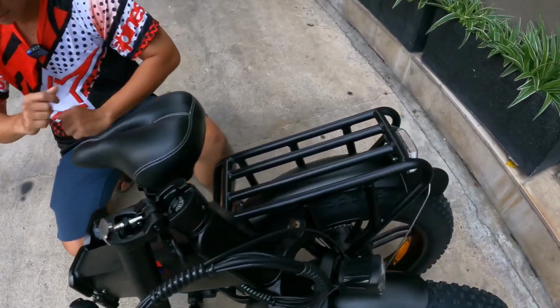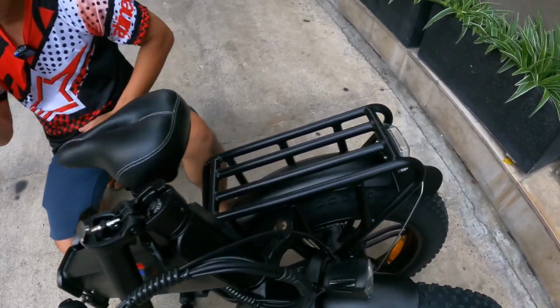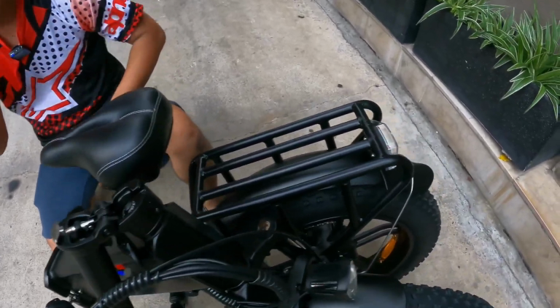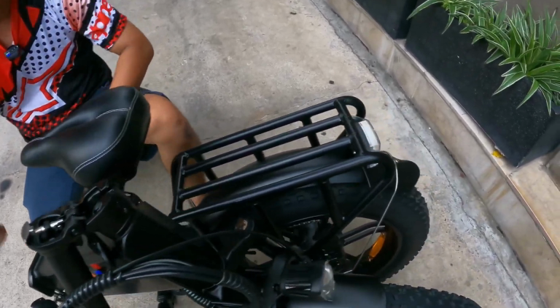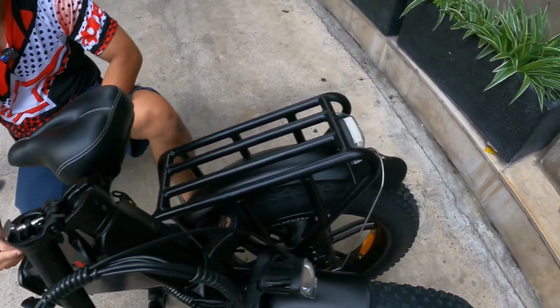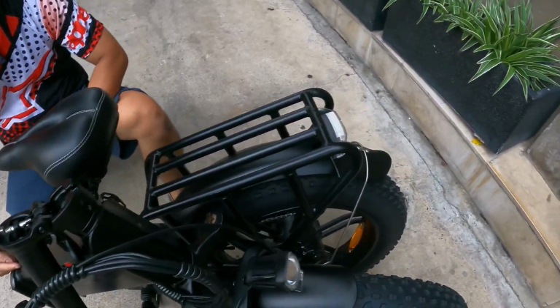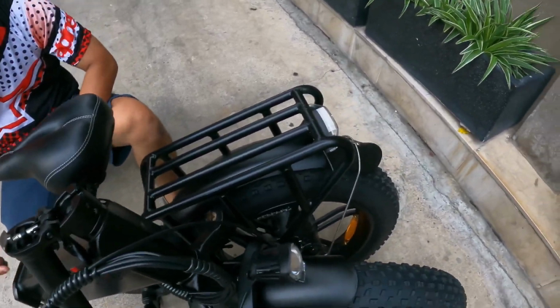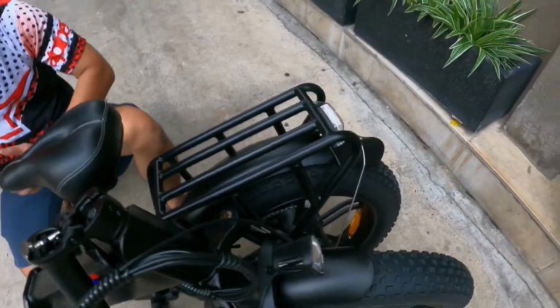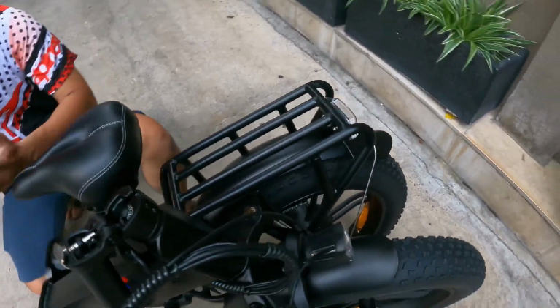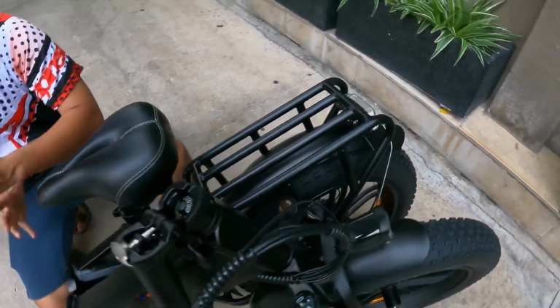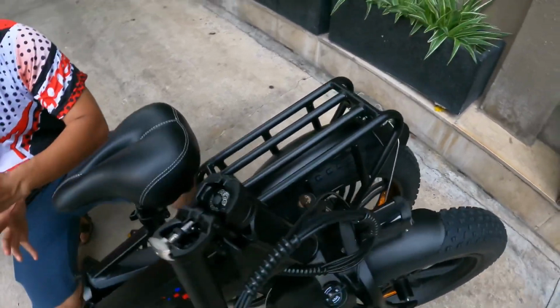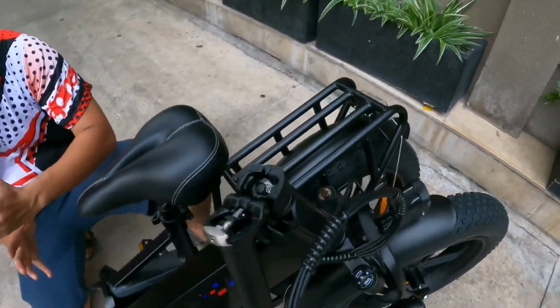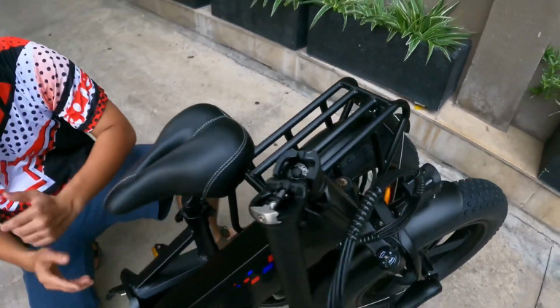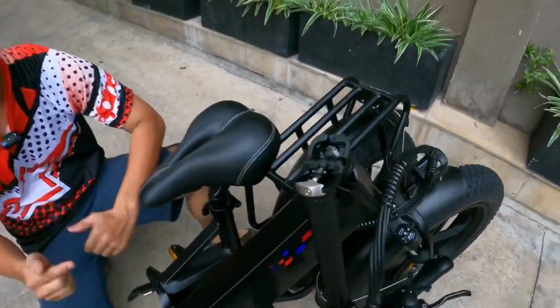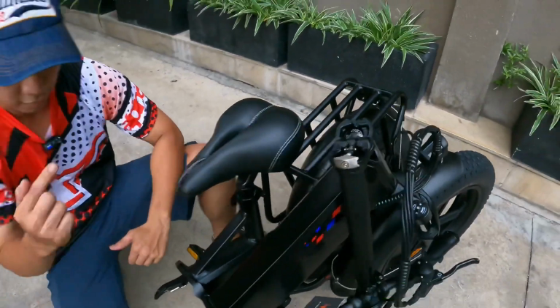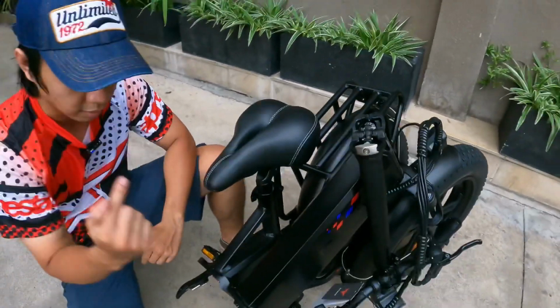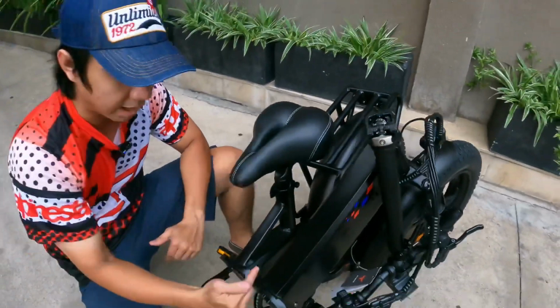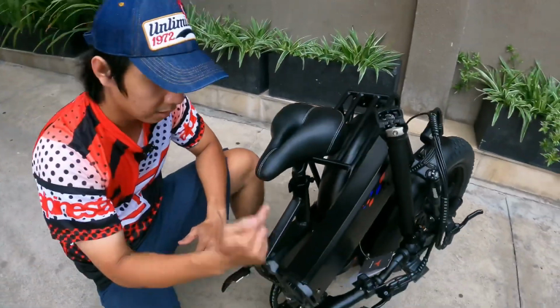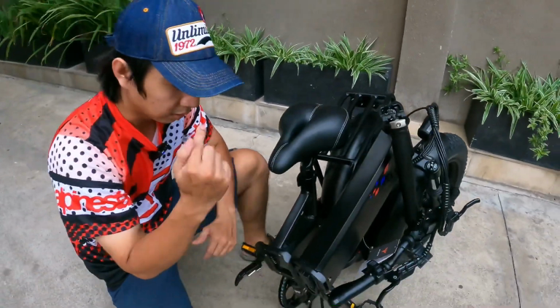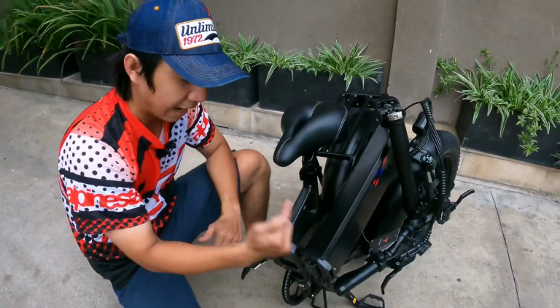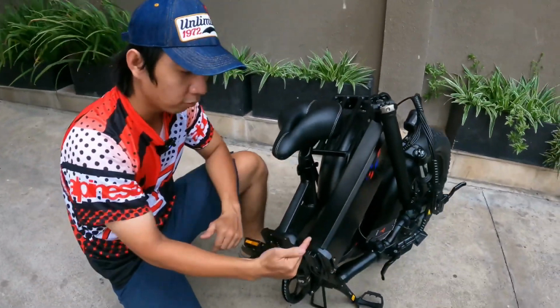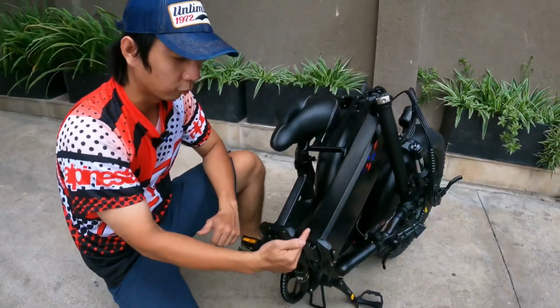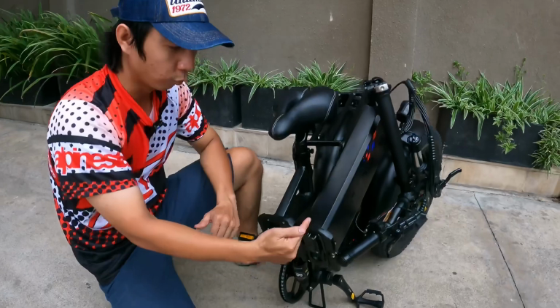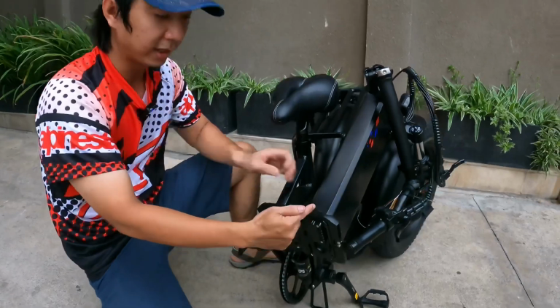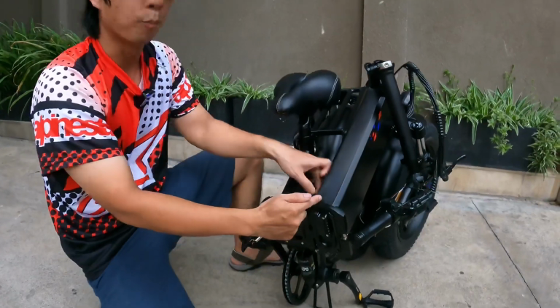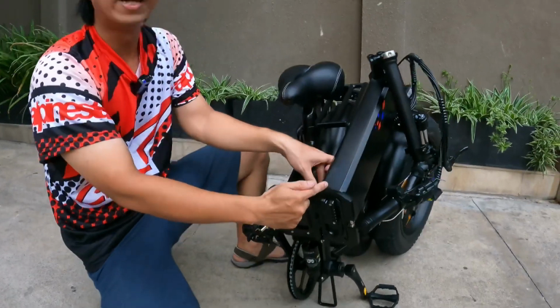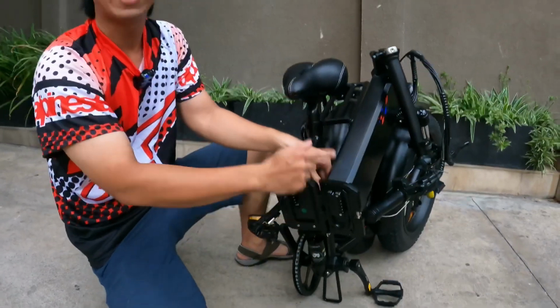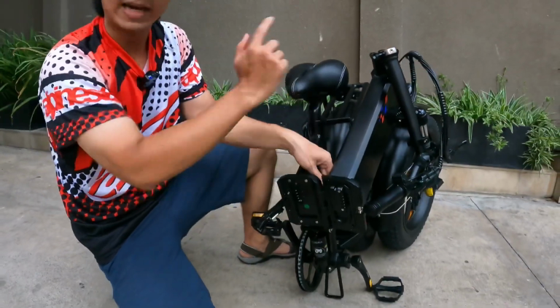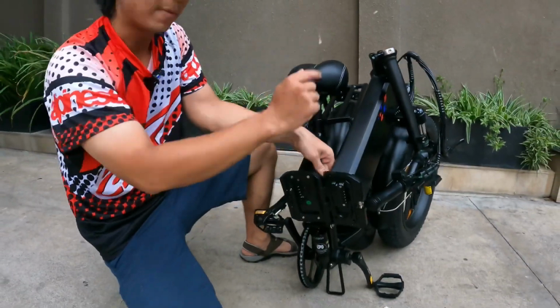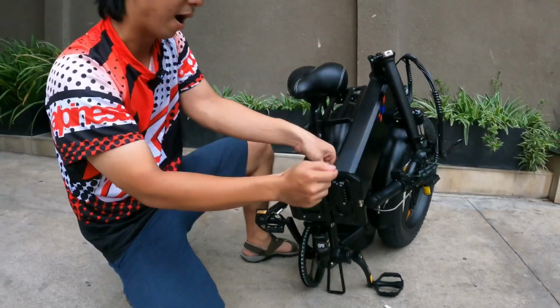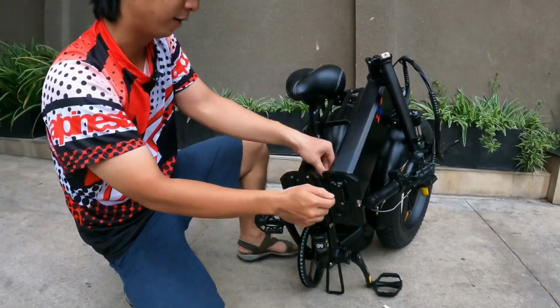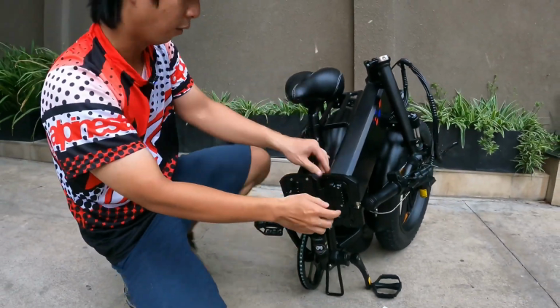Chiếc xe này rất lưu động — có thể tháo được nguyên cái cục pin này, đem ra ngoài được luôn.